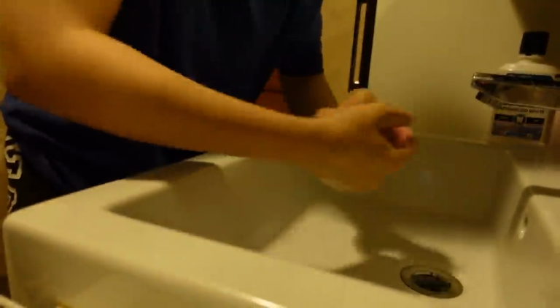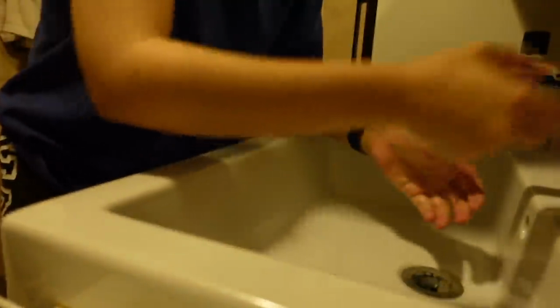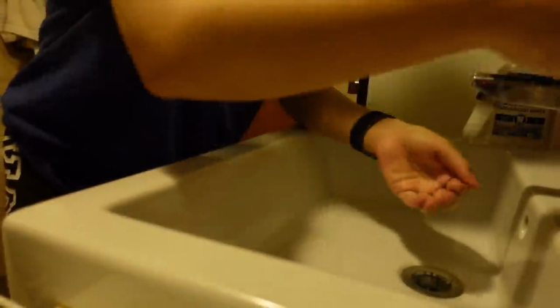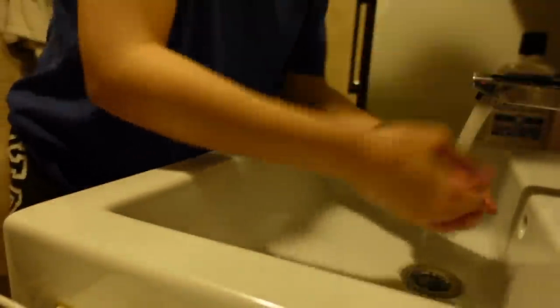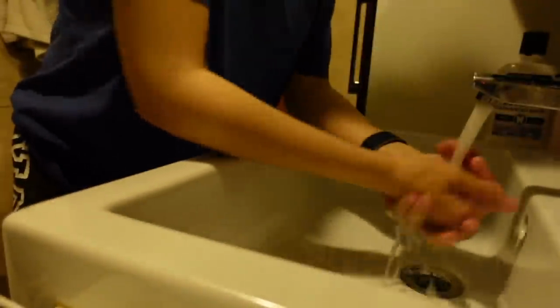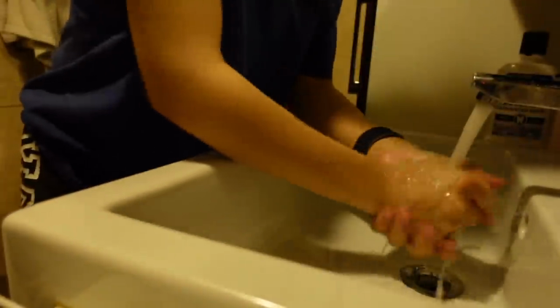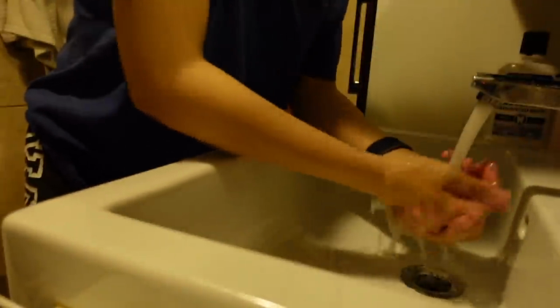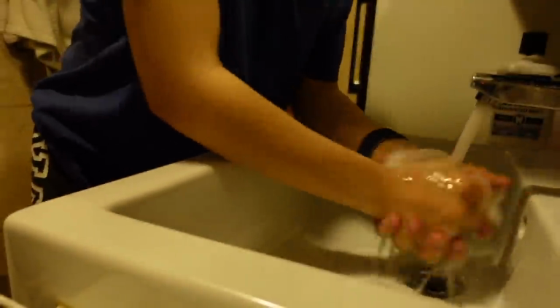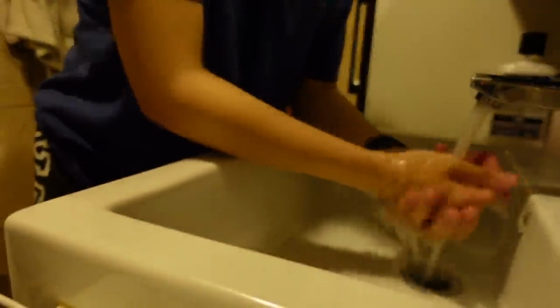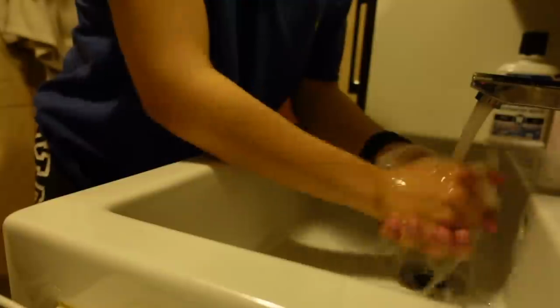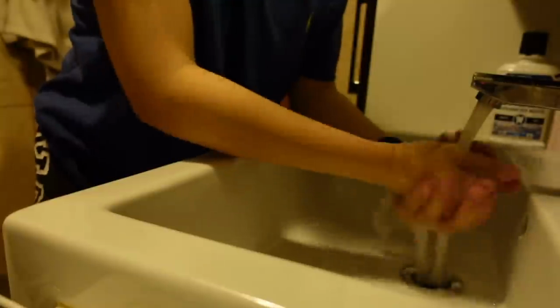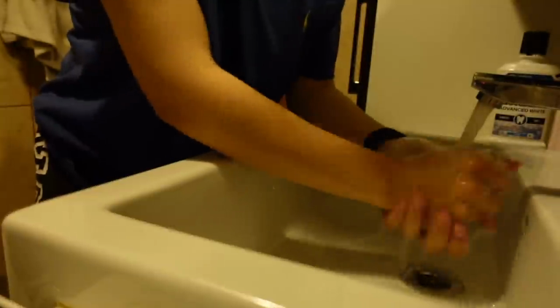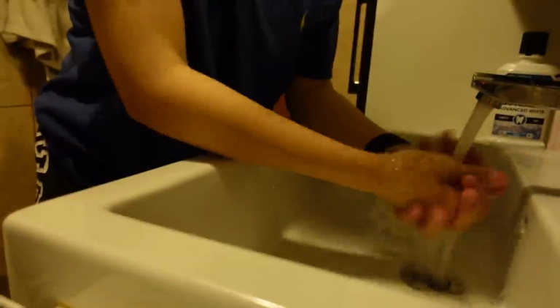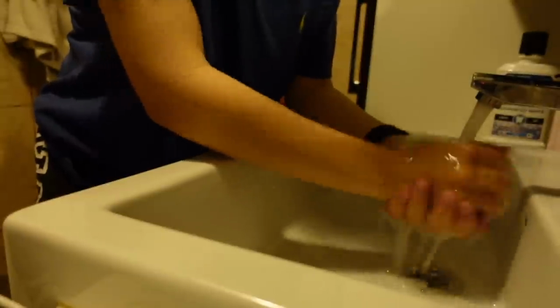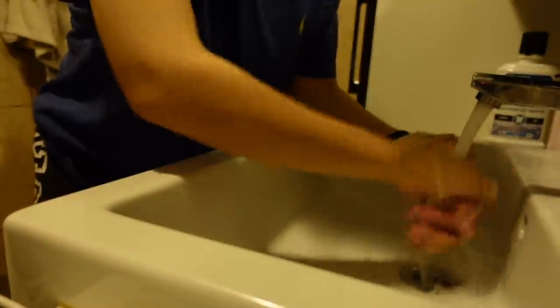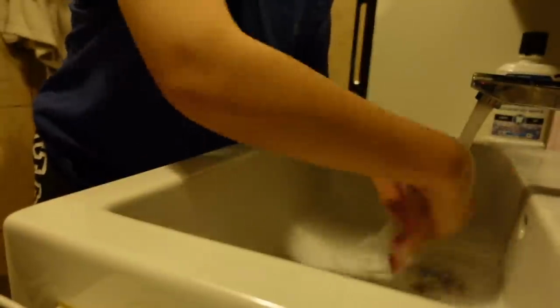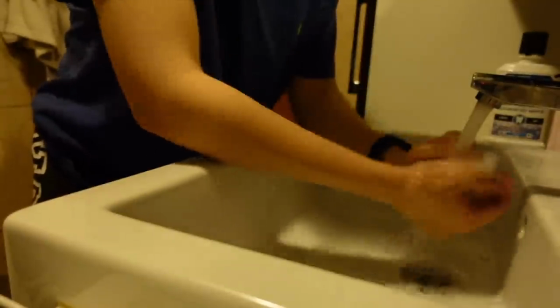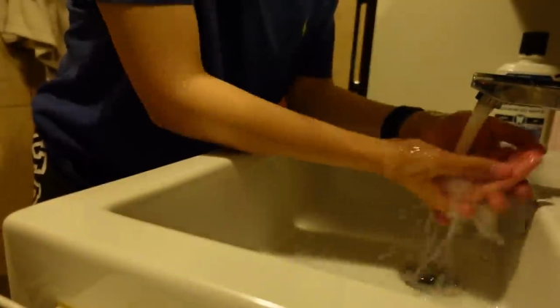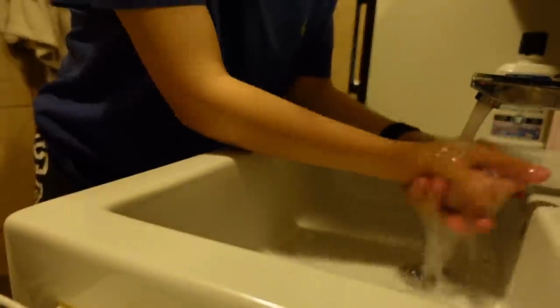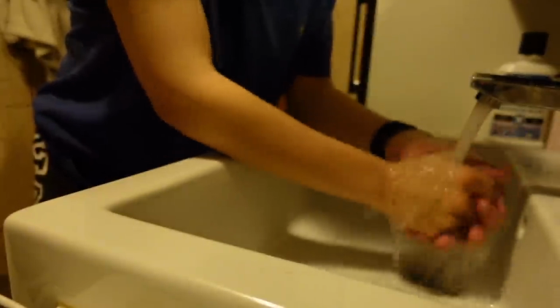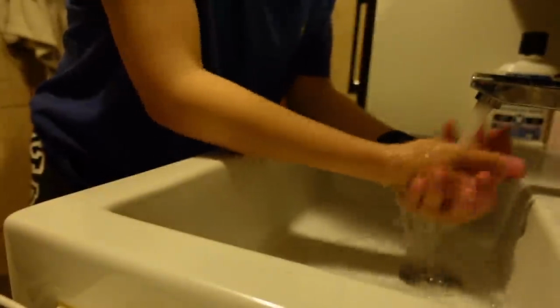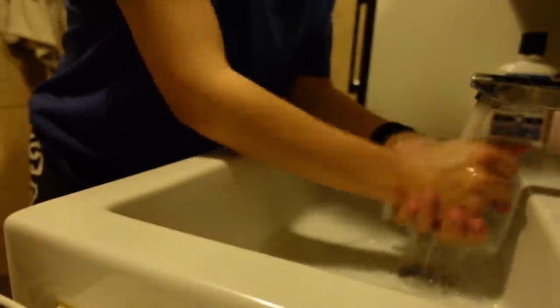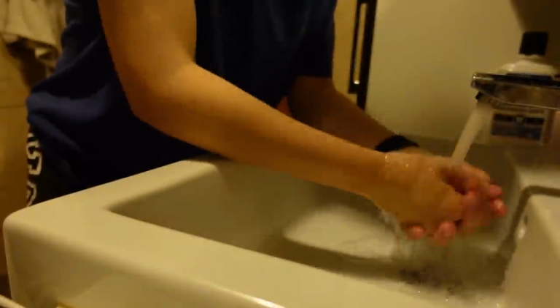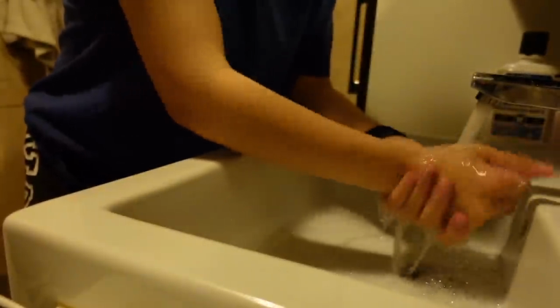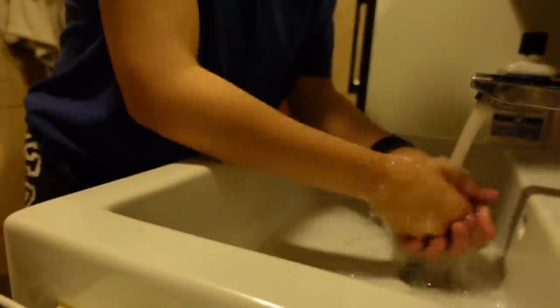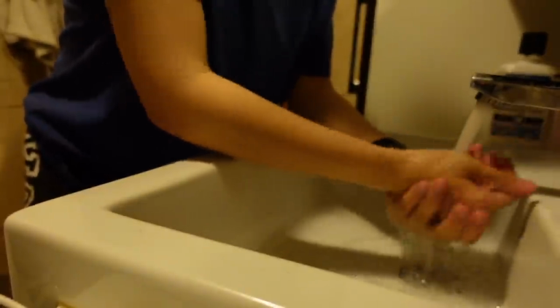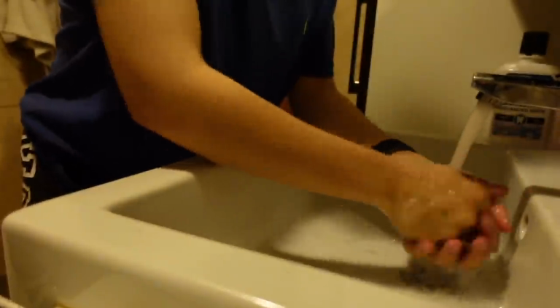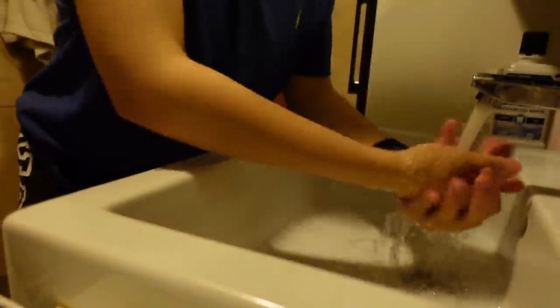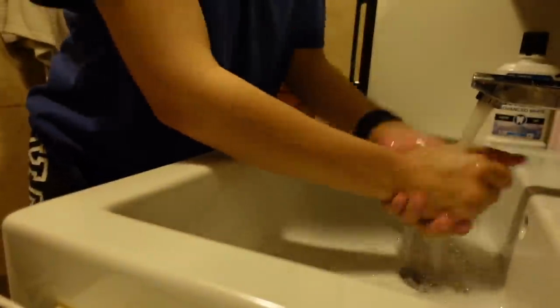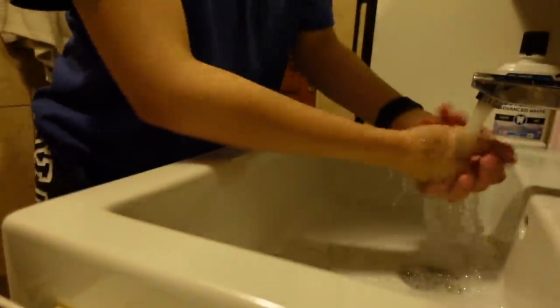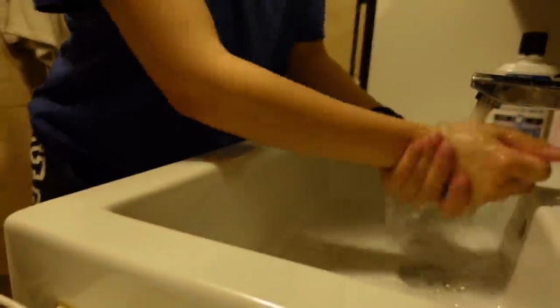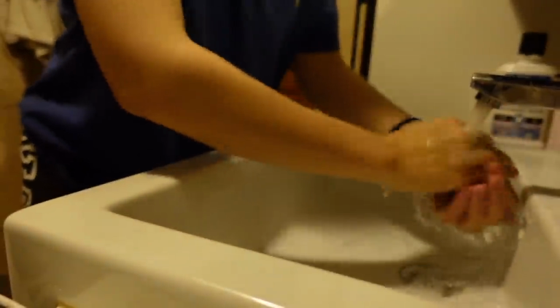After tidying up my bed, I went to the bathroom and did the necessary hygiene stuff that we all do.